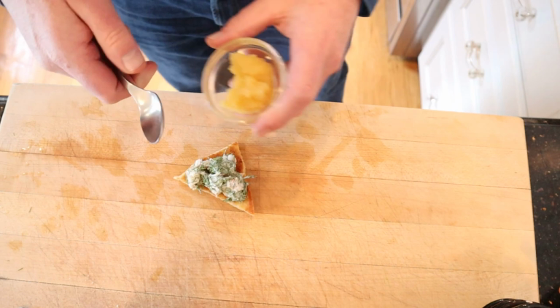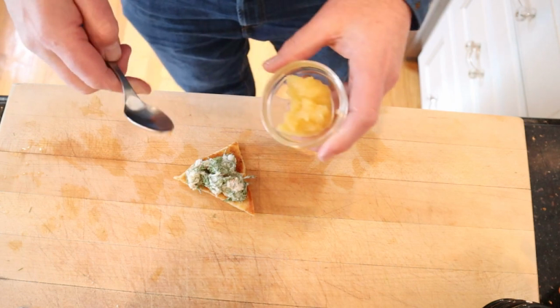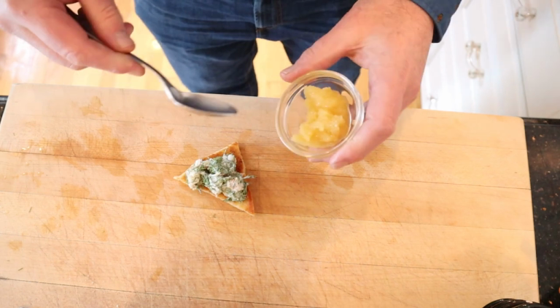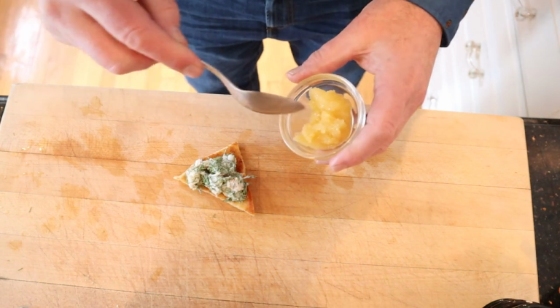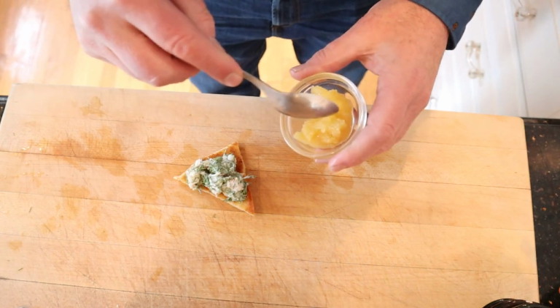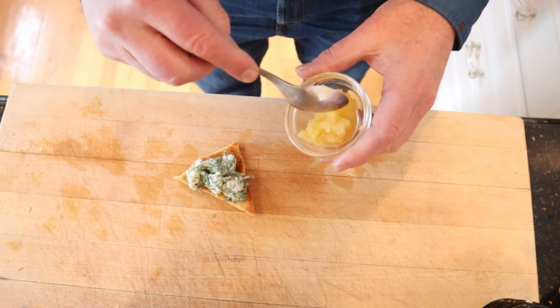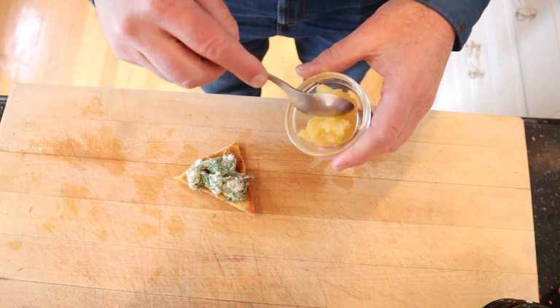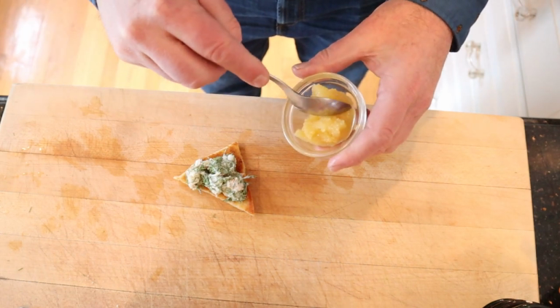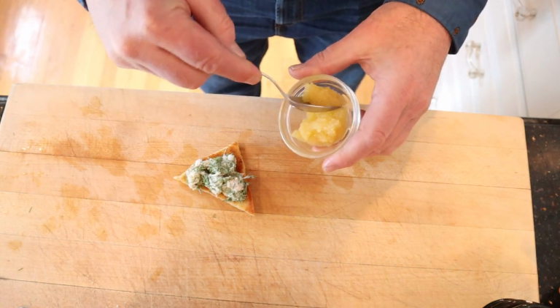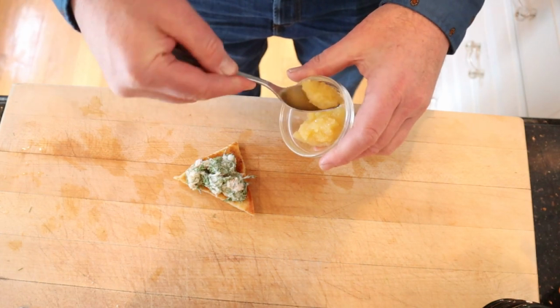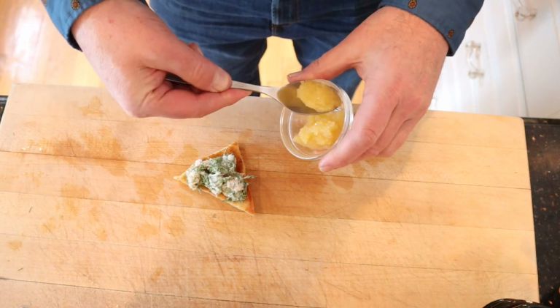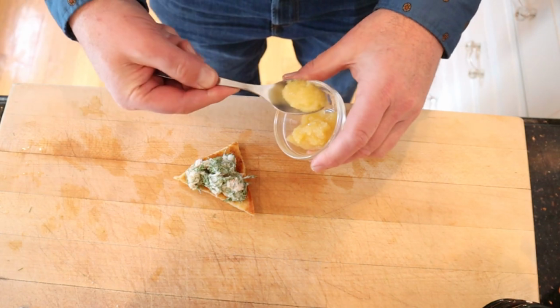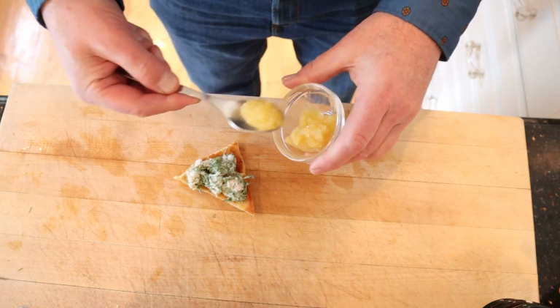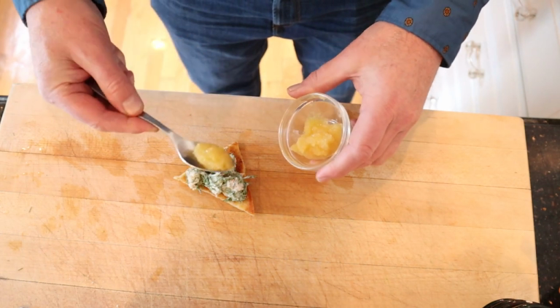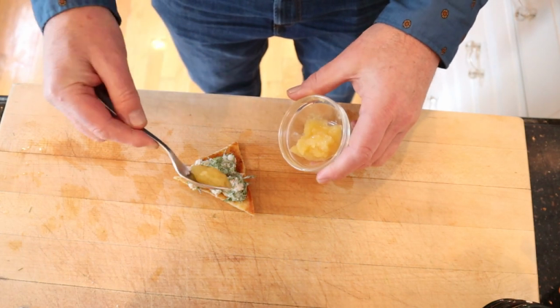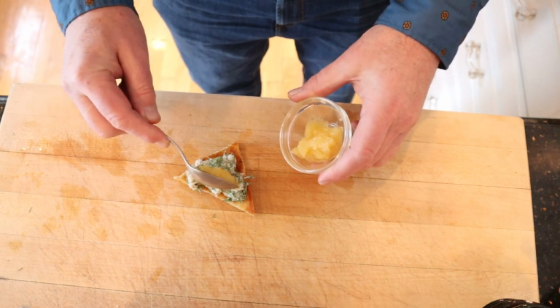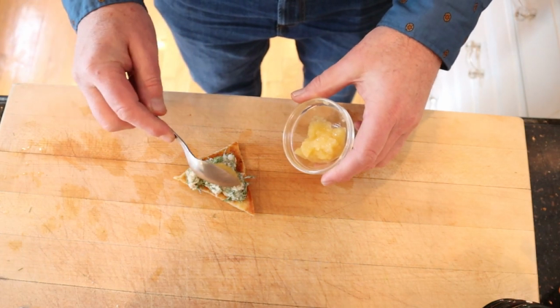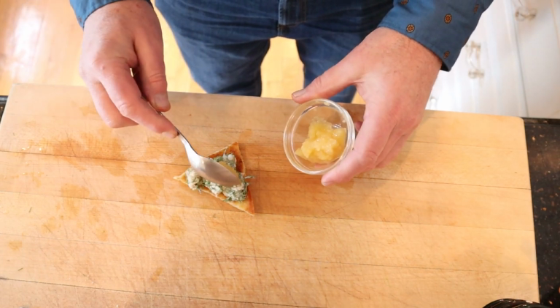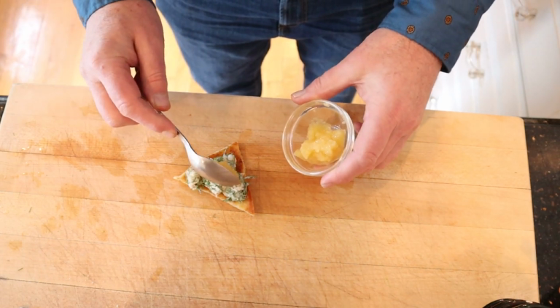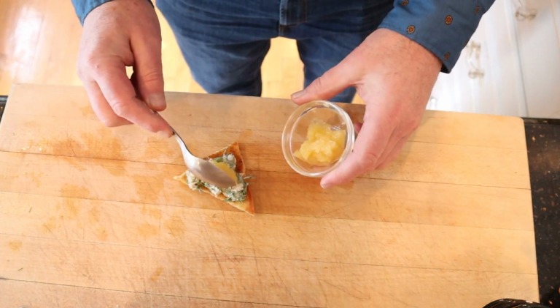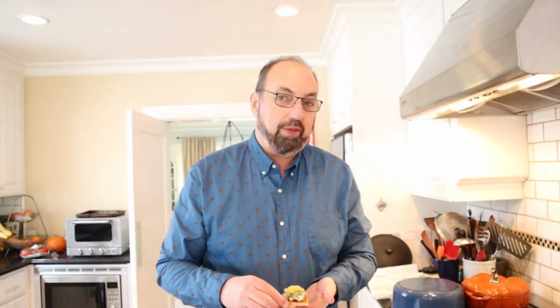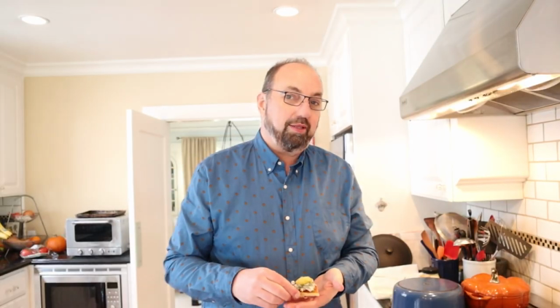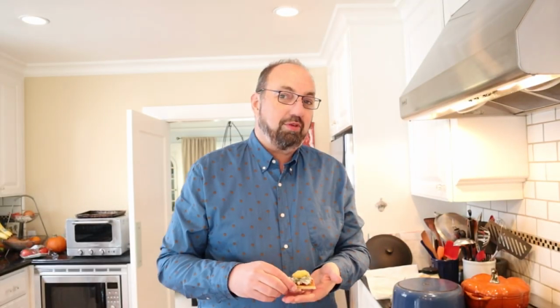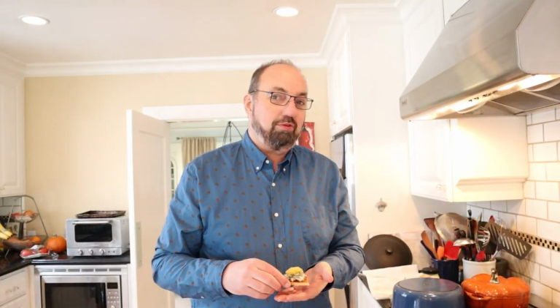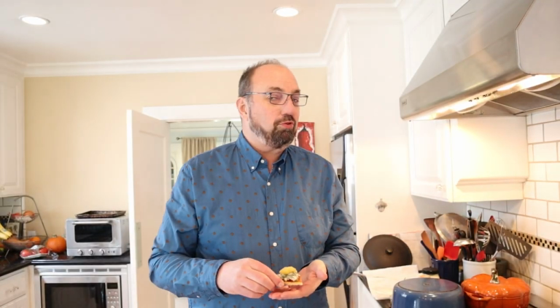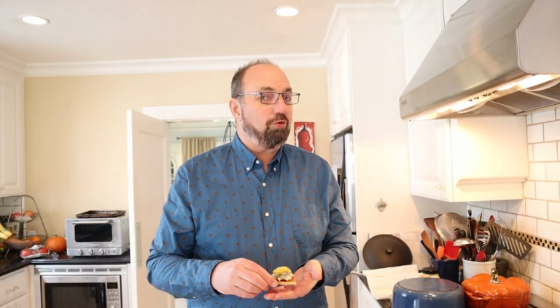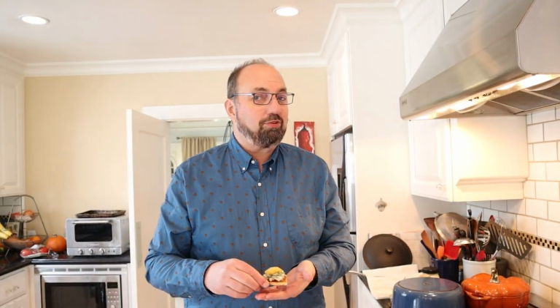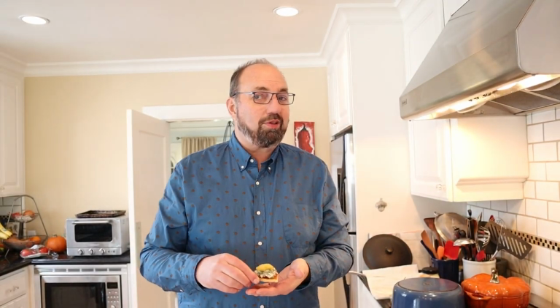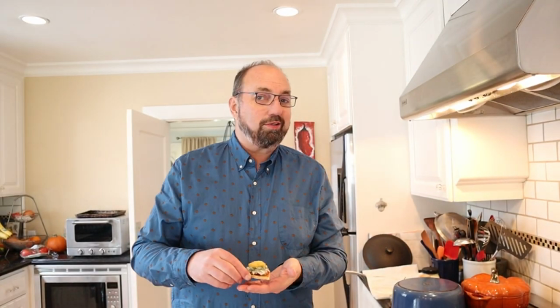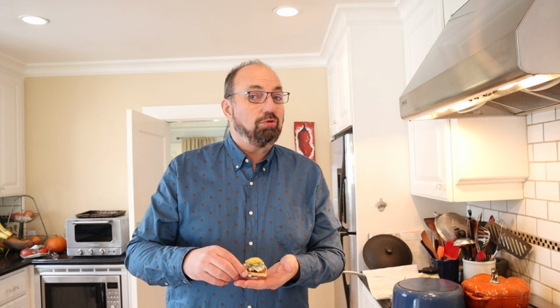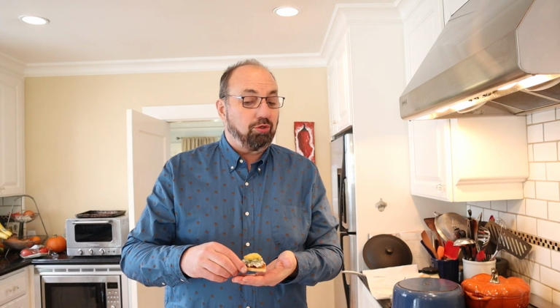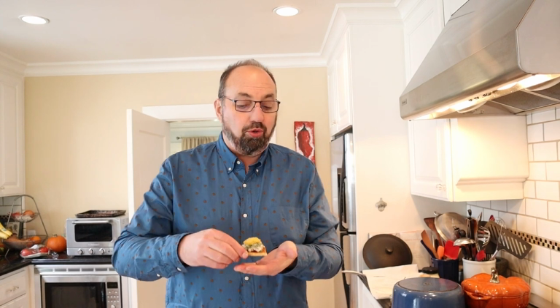Then we're going to top that with whitefish roe. Let's give this Toast Skagen a go.